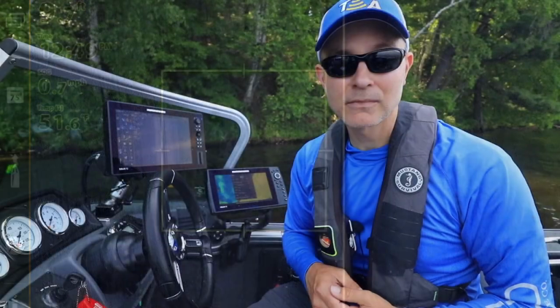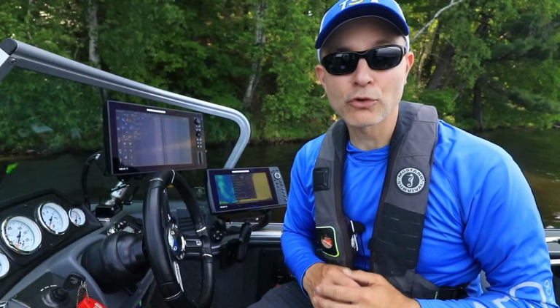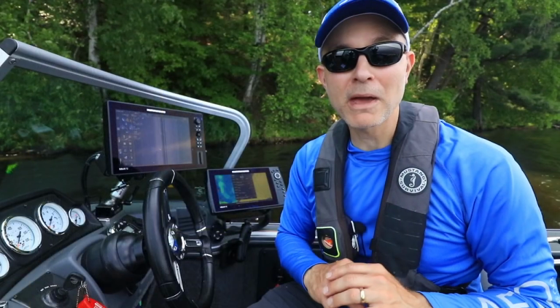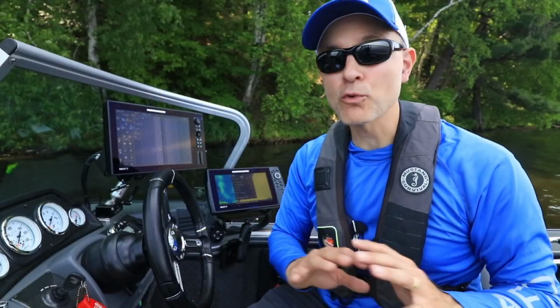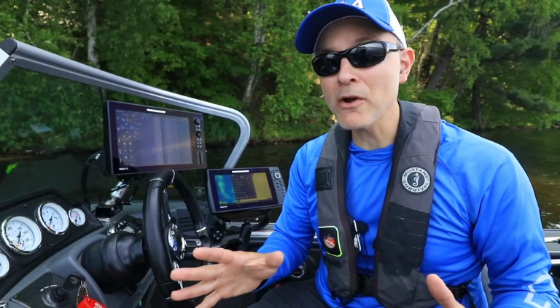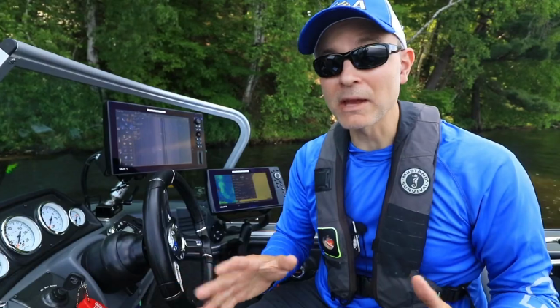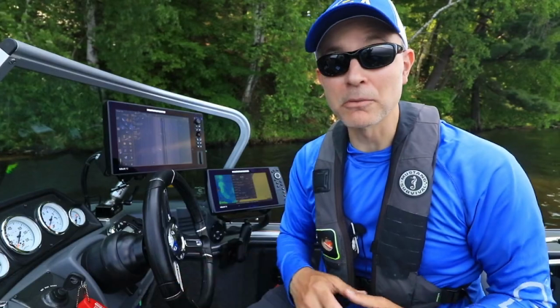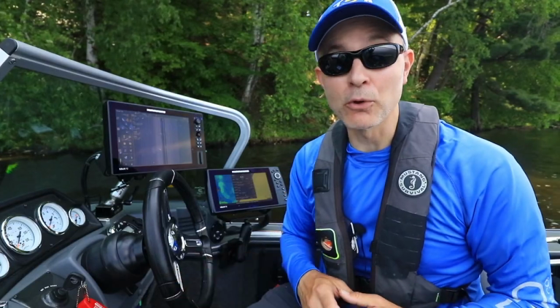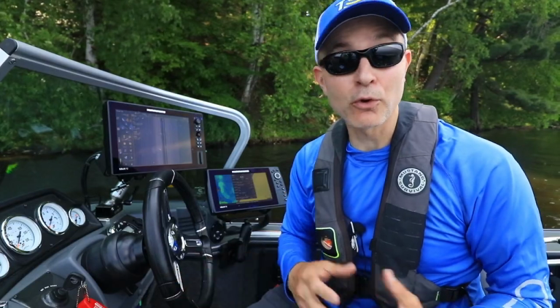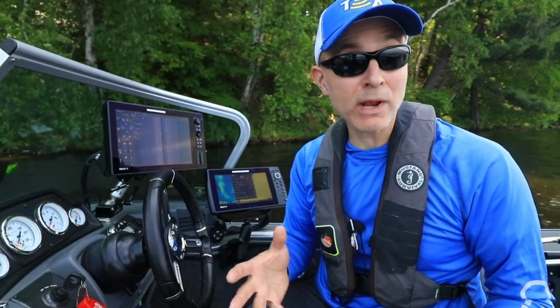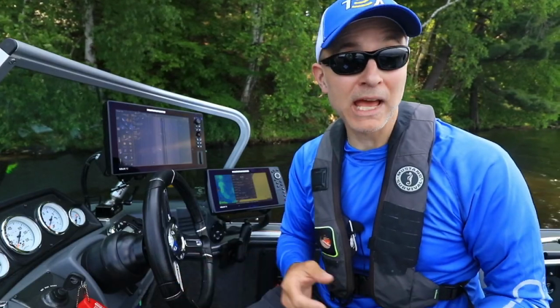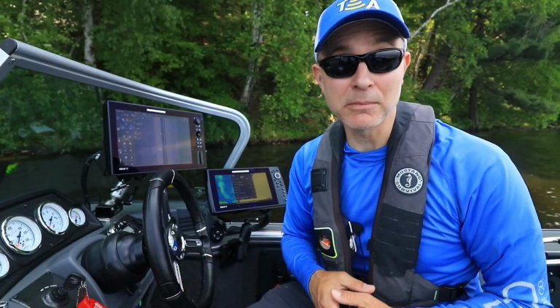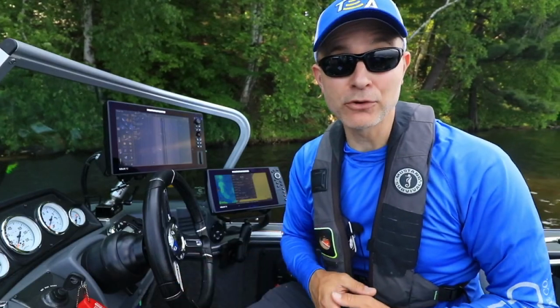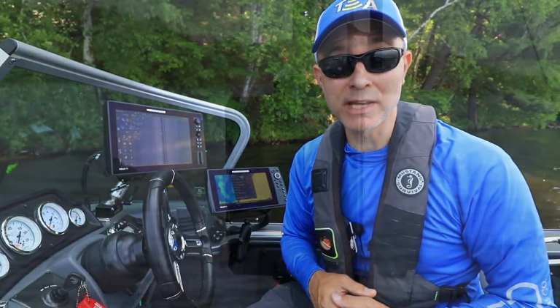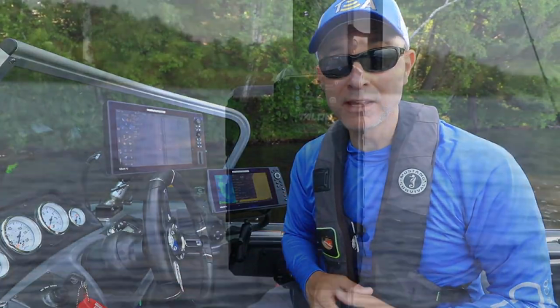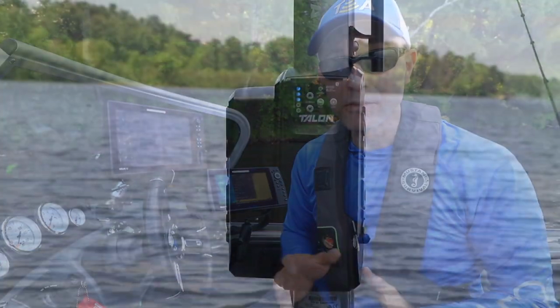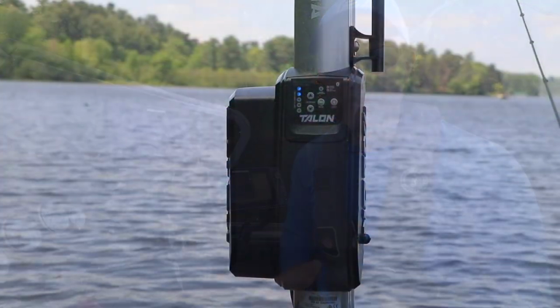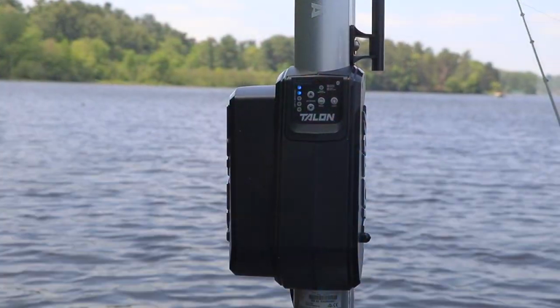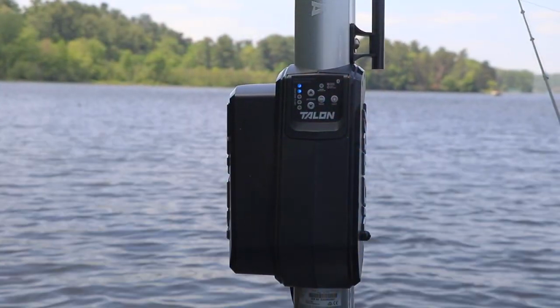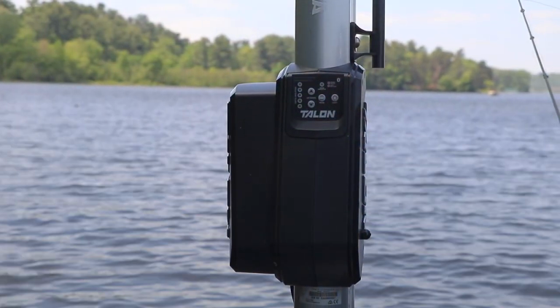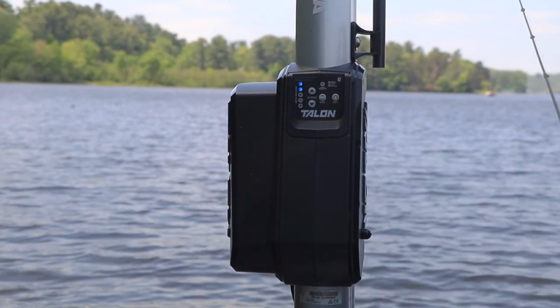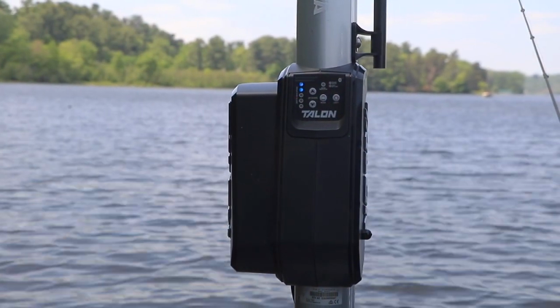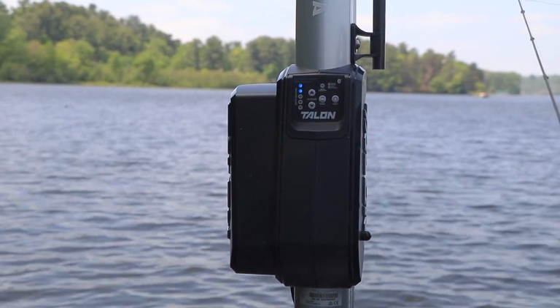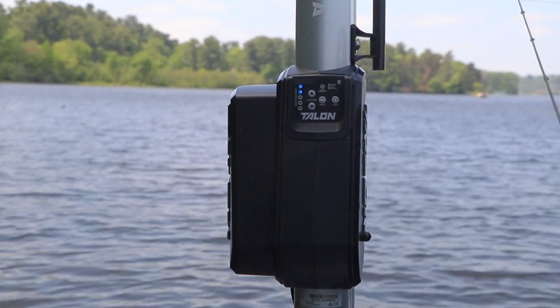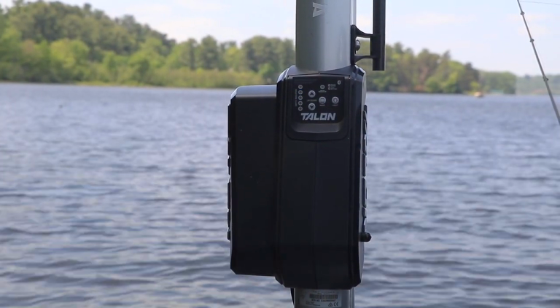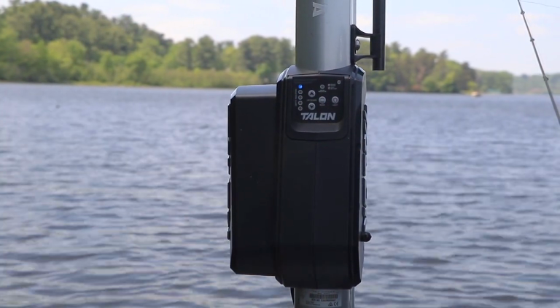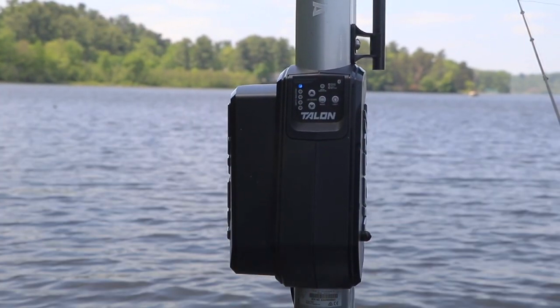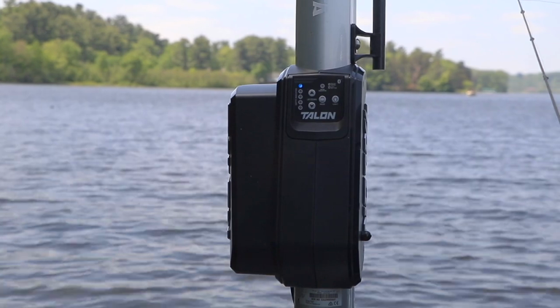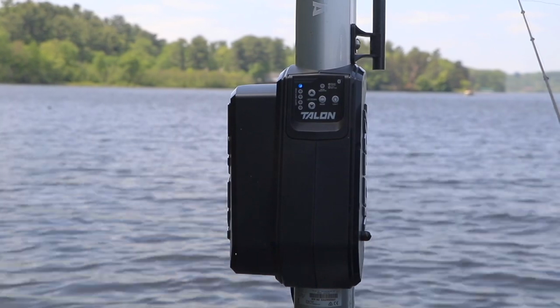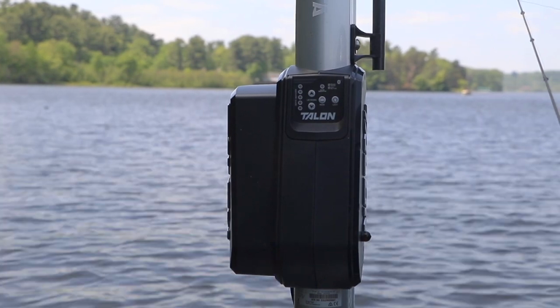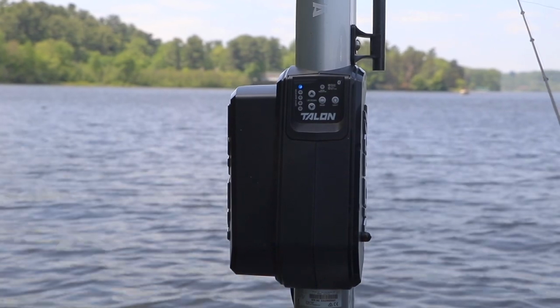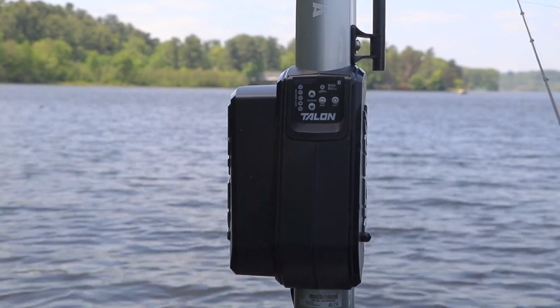So no matter where I am in the boat, or what I happen to be doing, there's a simple and convenient way to talon down and talon up.